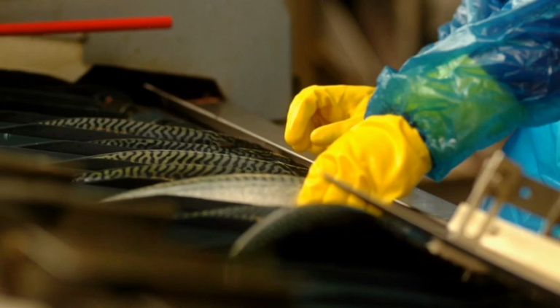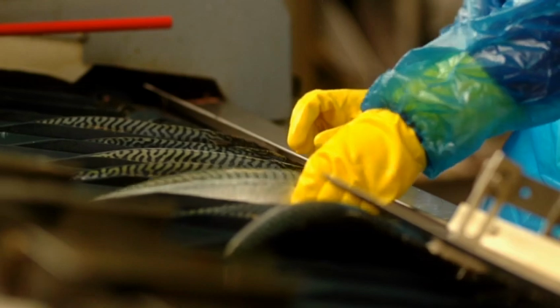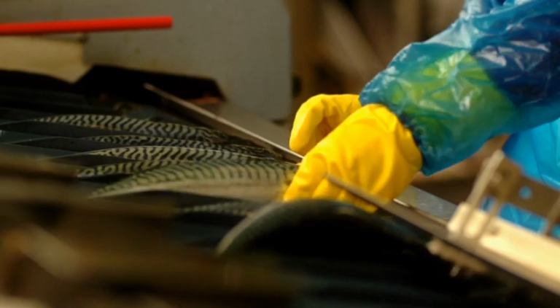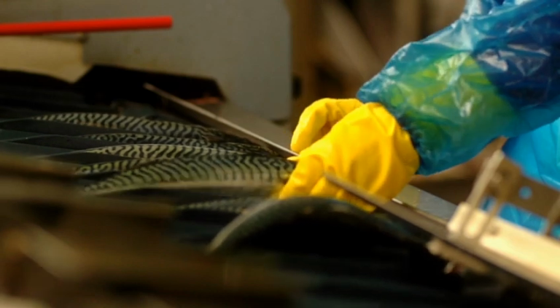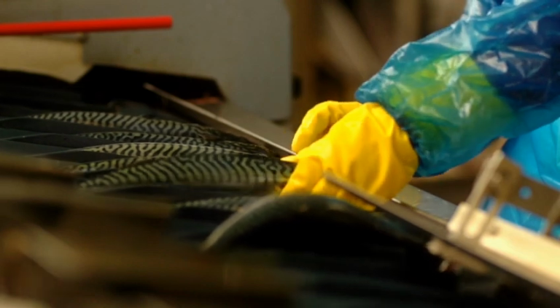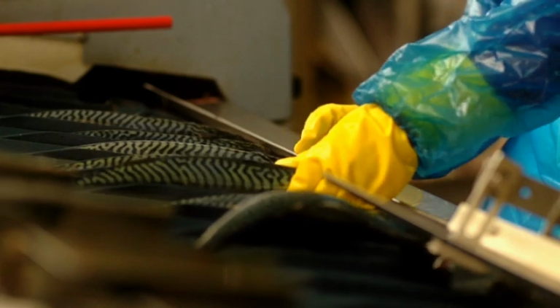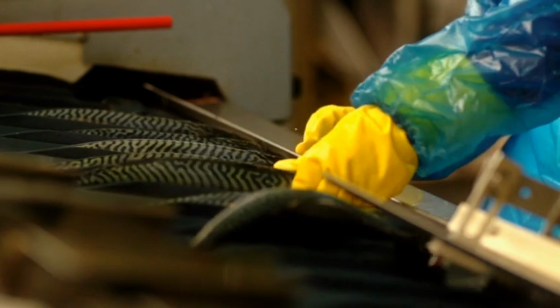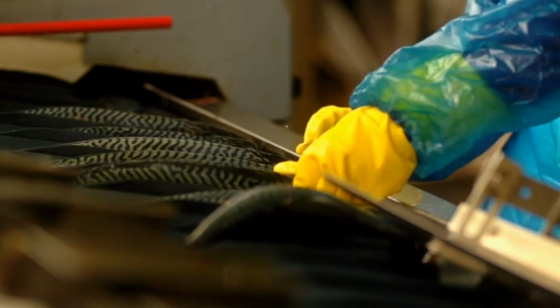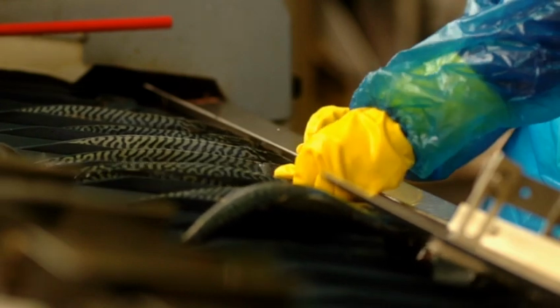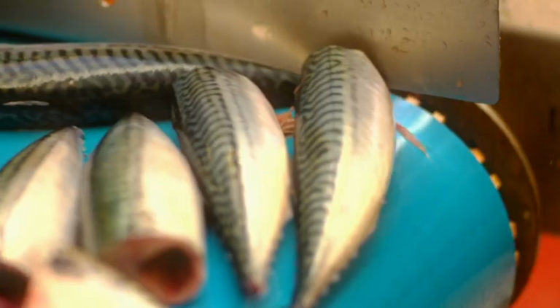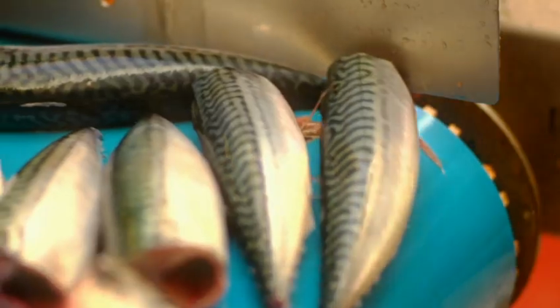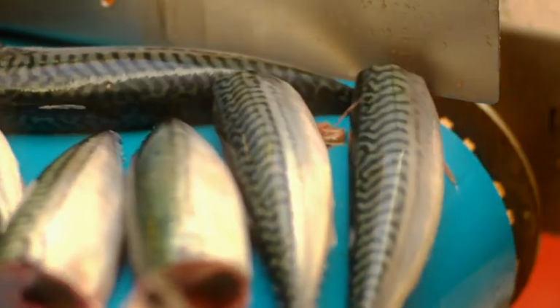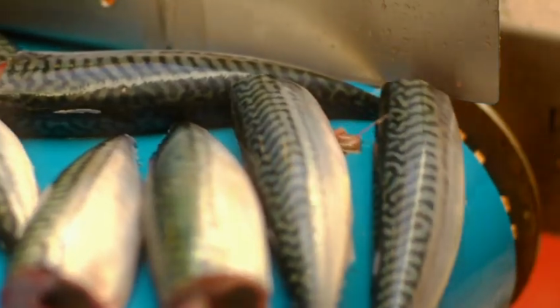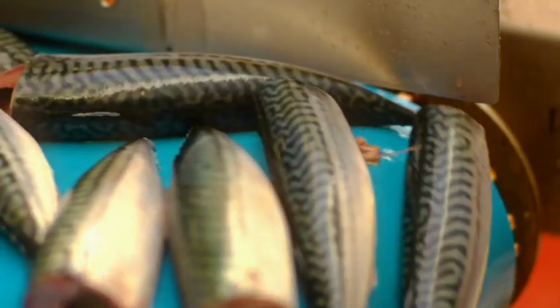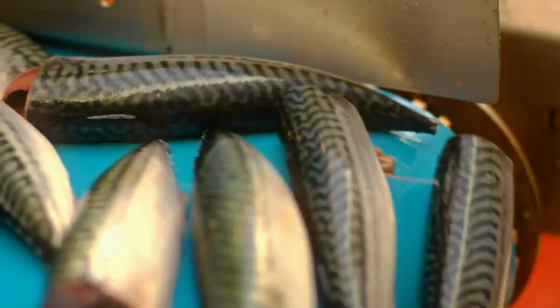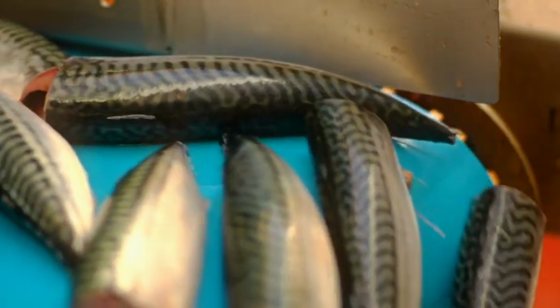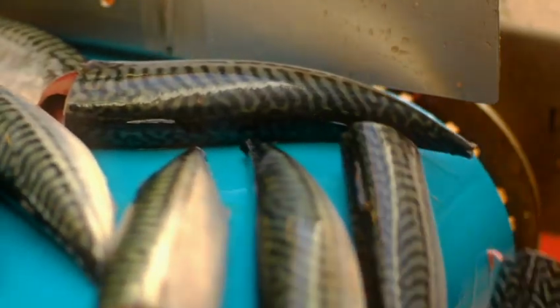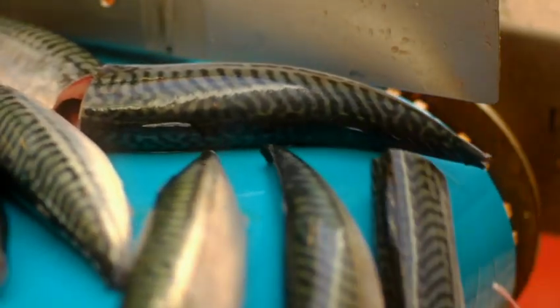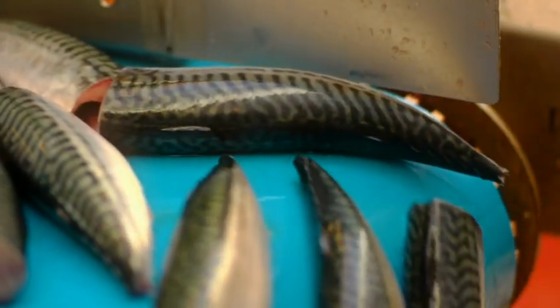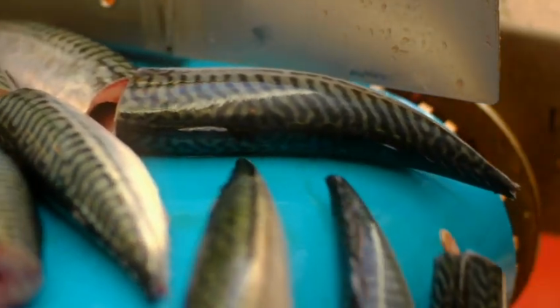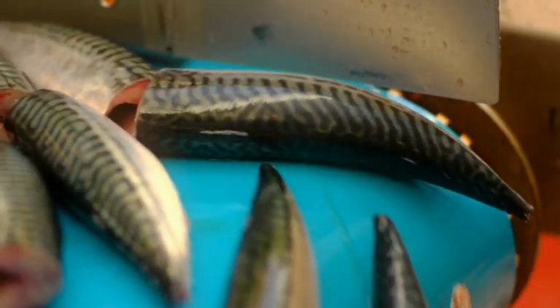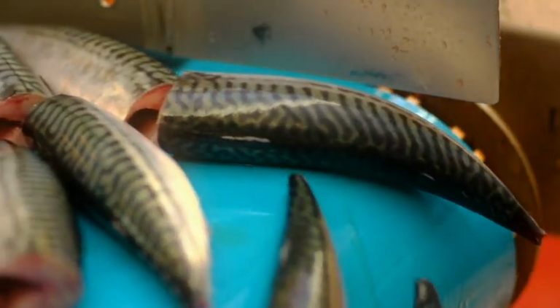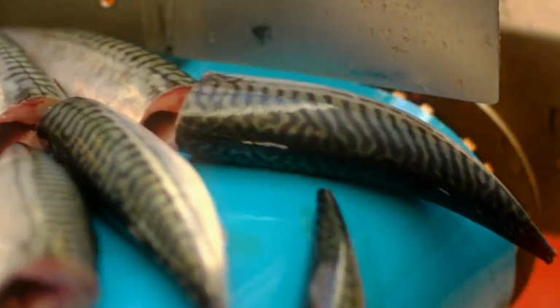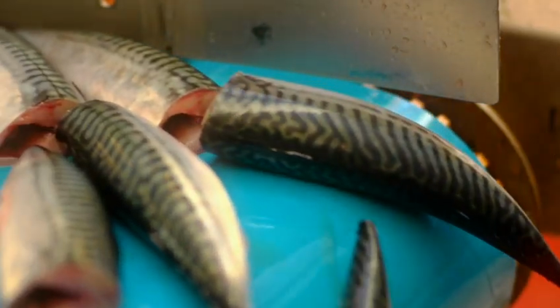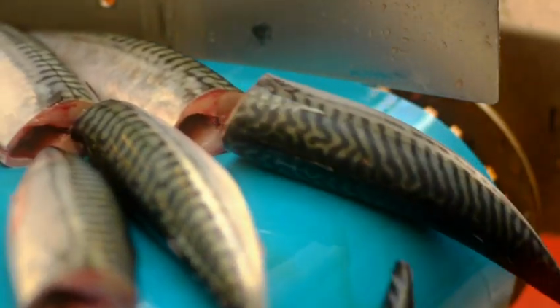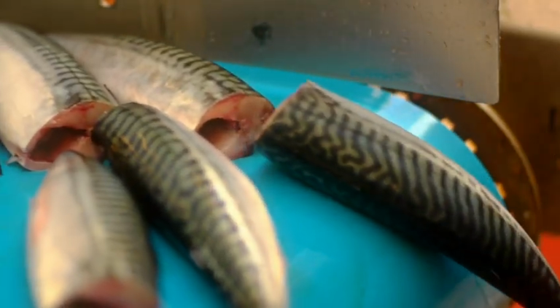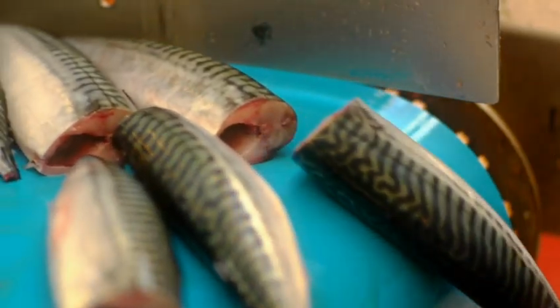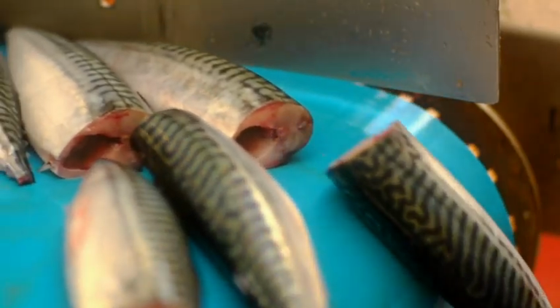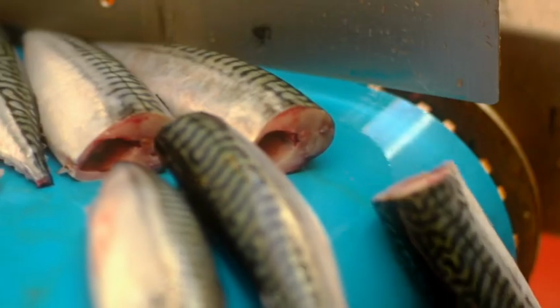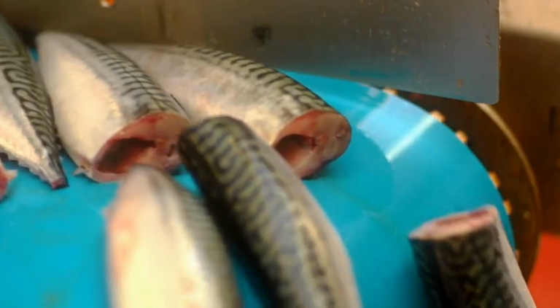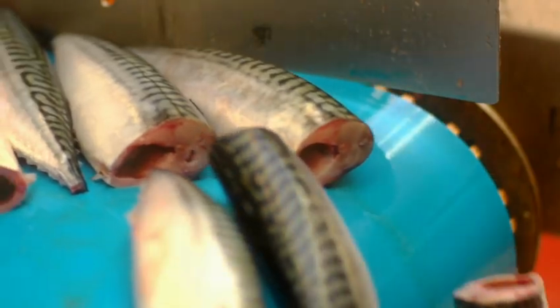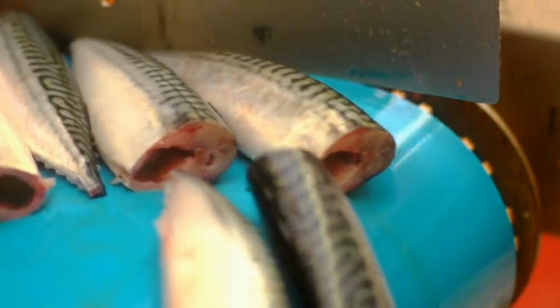The mackerel are processed in knobbing machines which remove heads, tails, fins and guts.